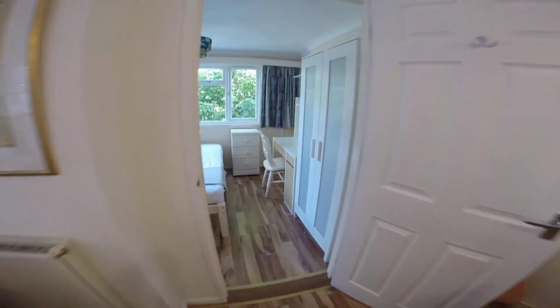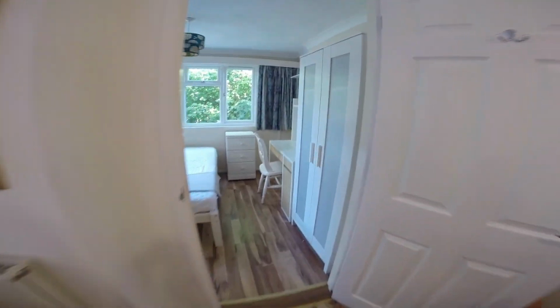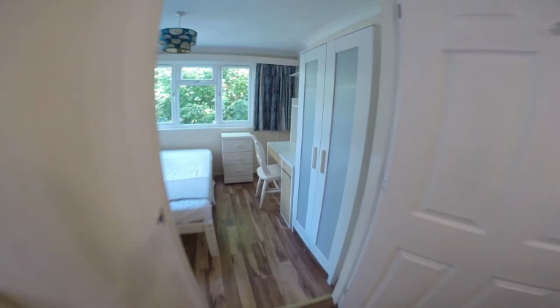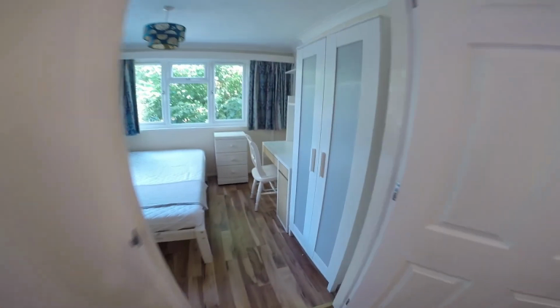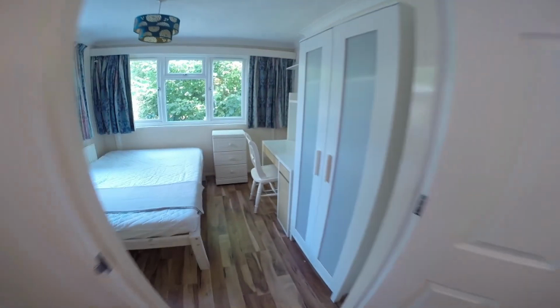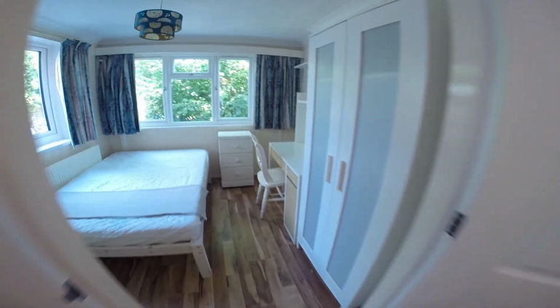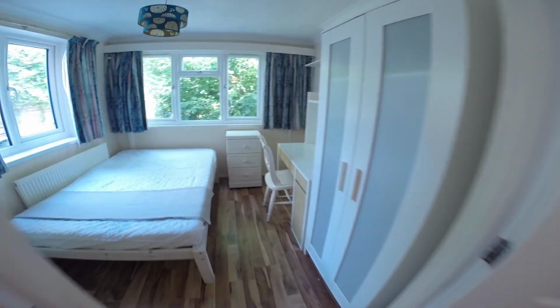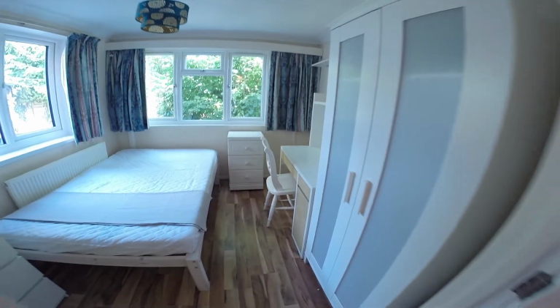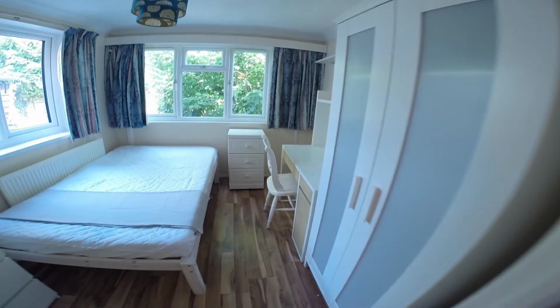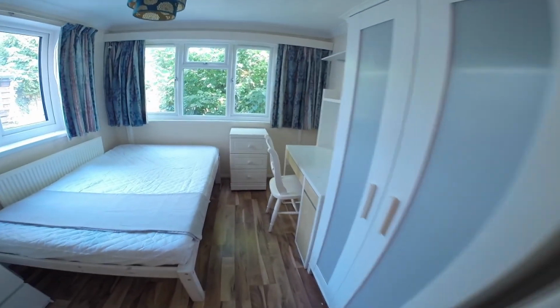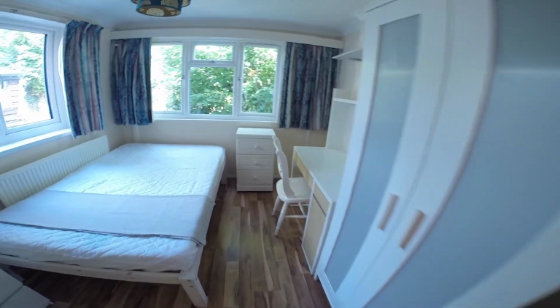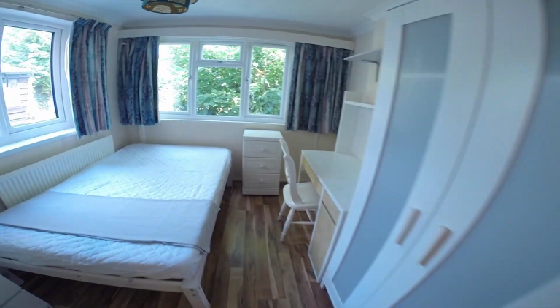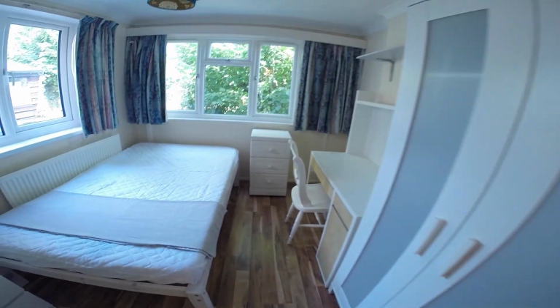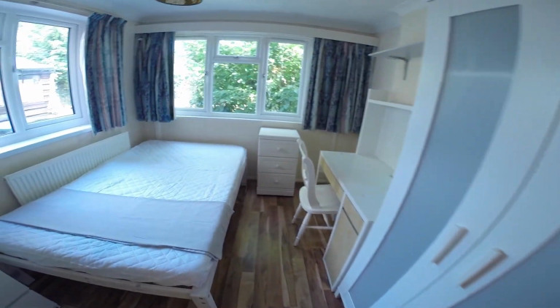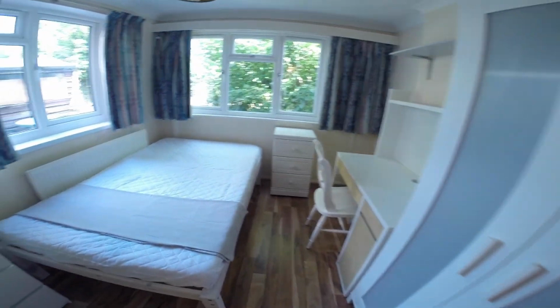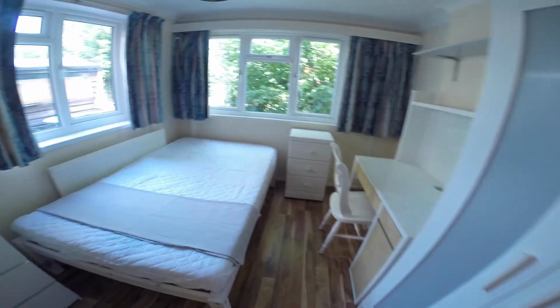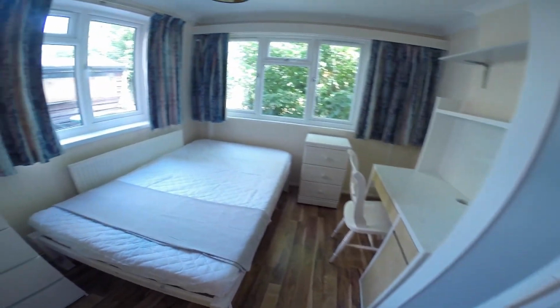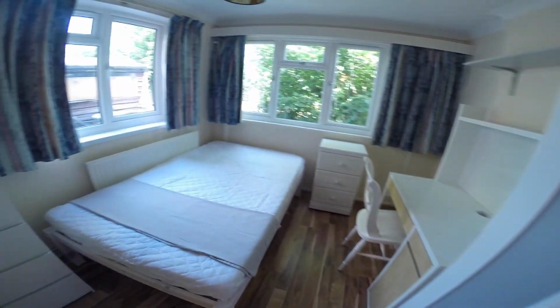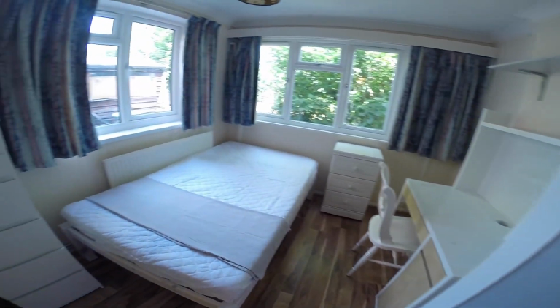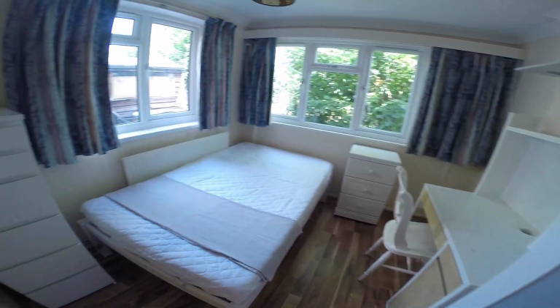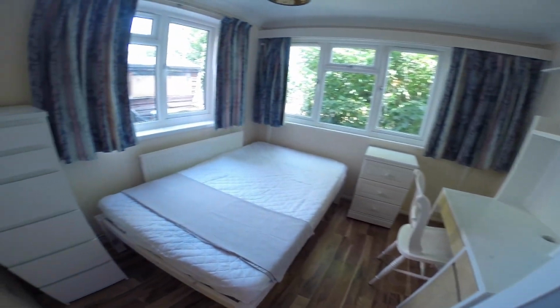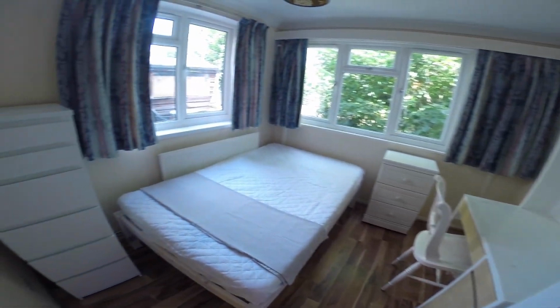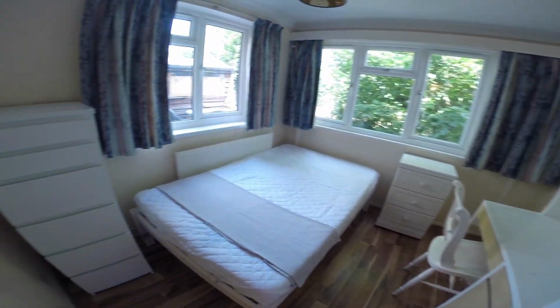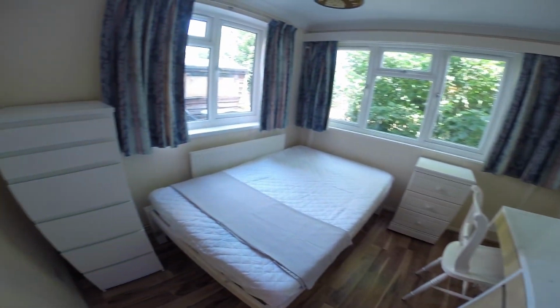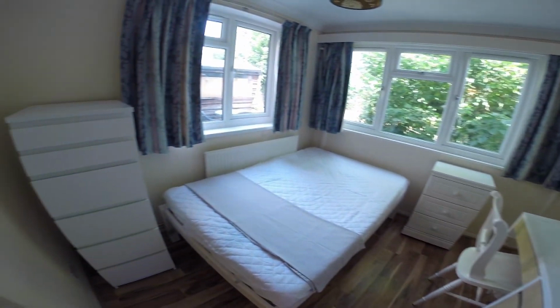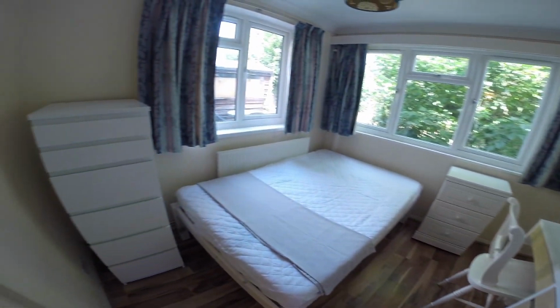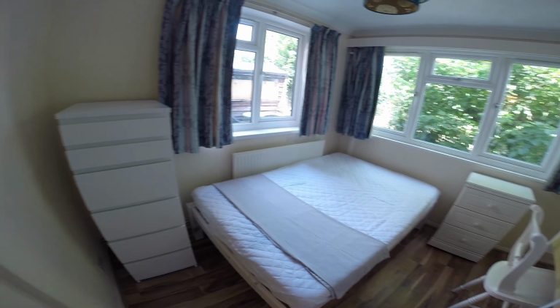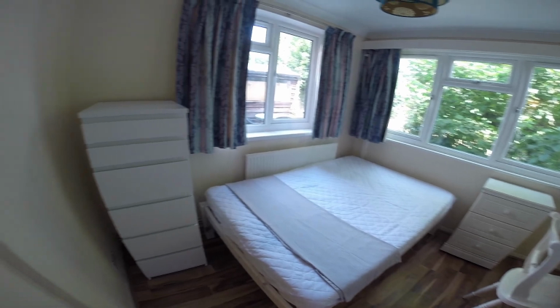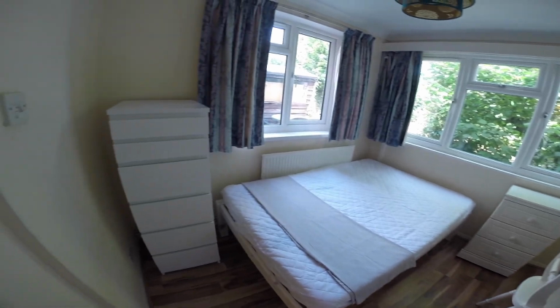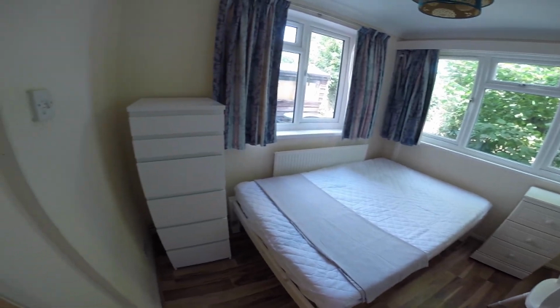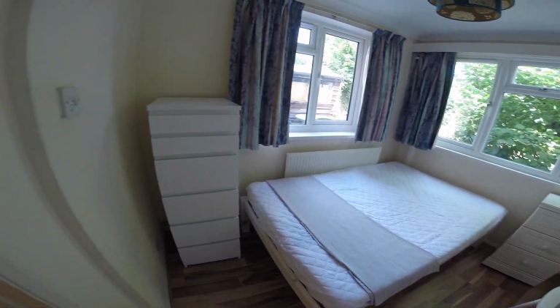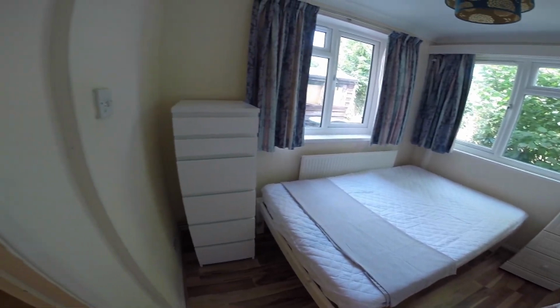And off of that we have the last of the bedrooms, another bright room equipped with all the essentials you'll need.